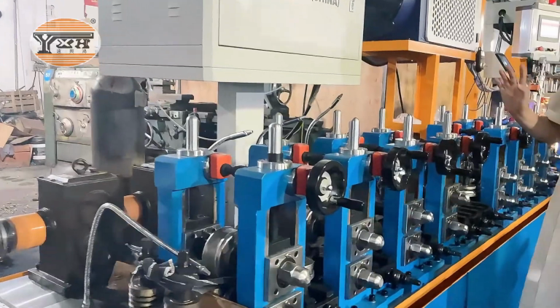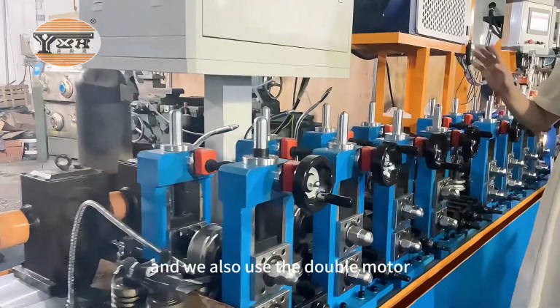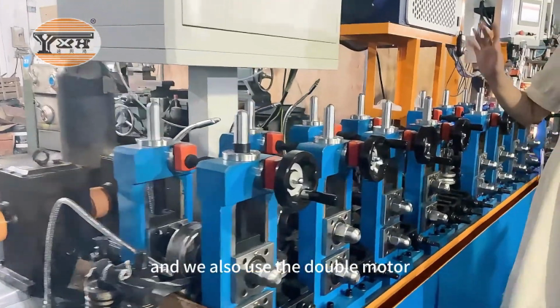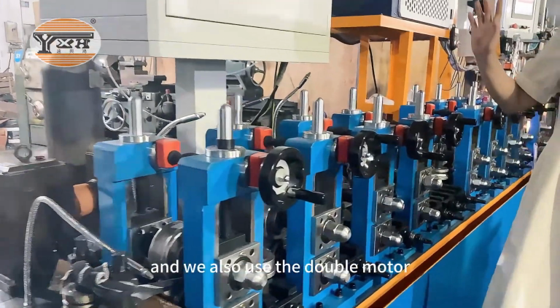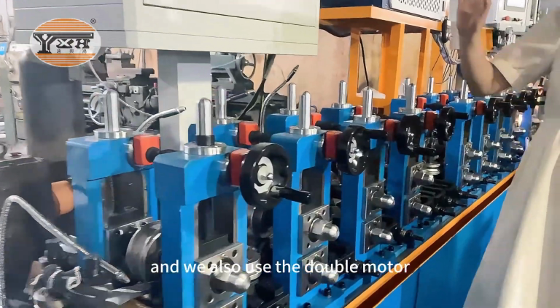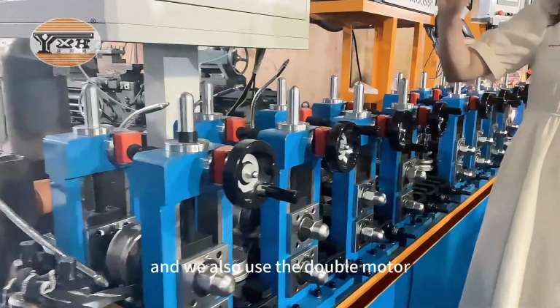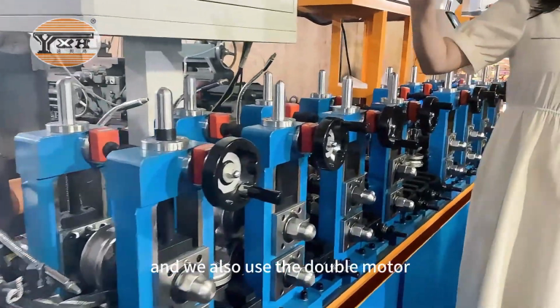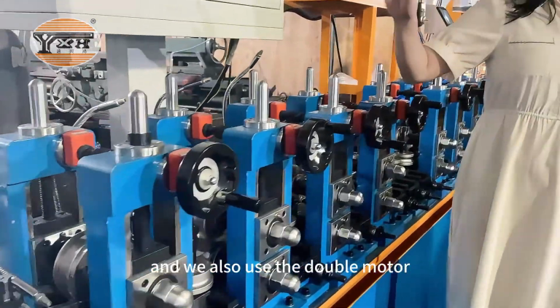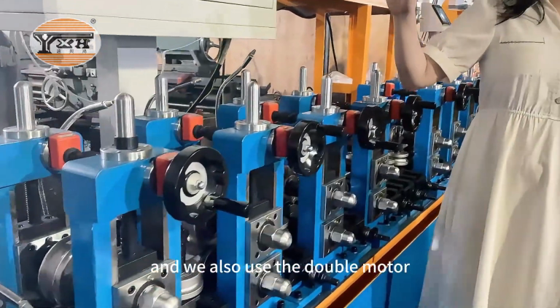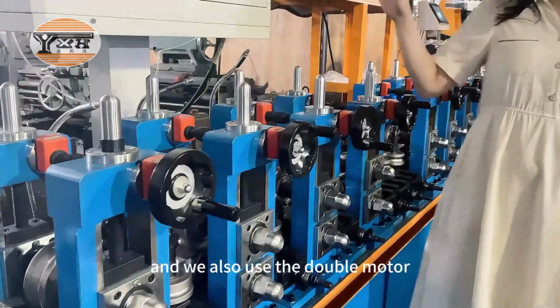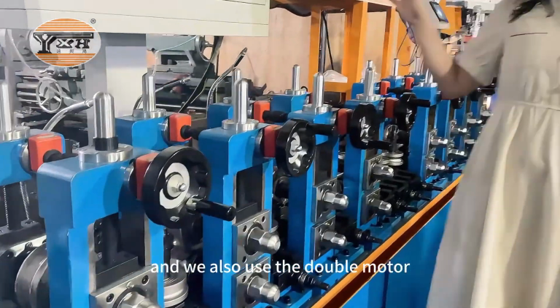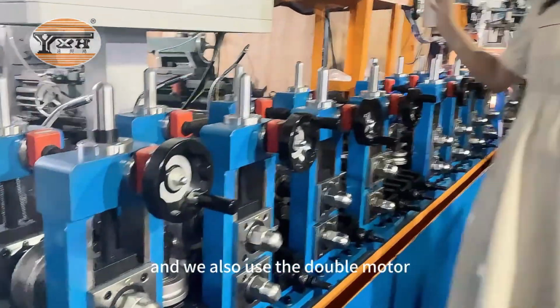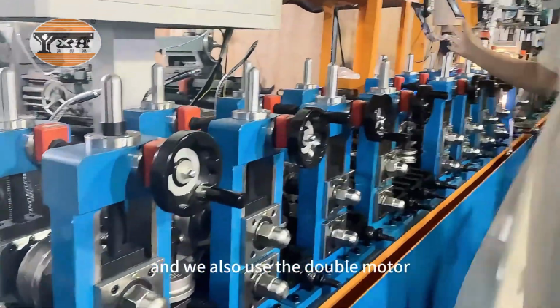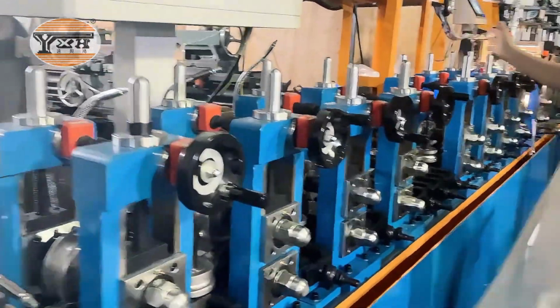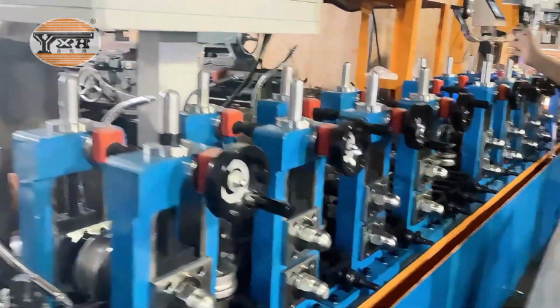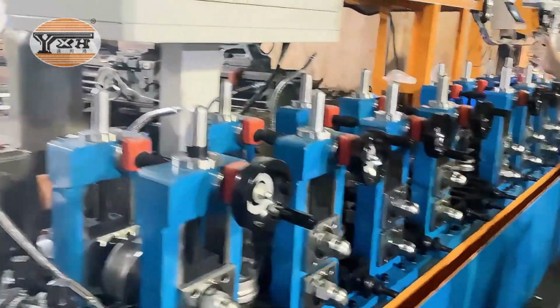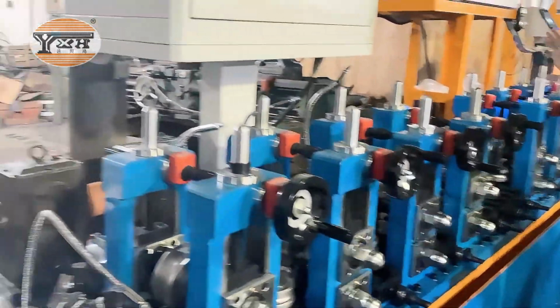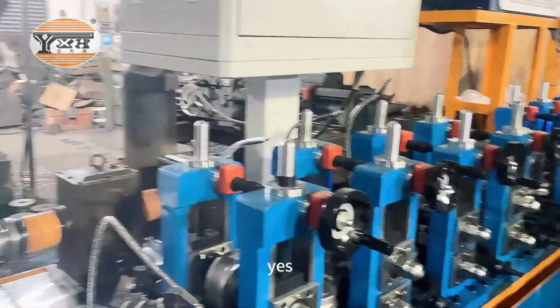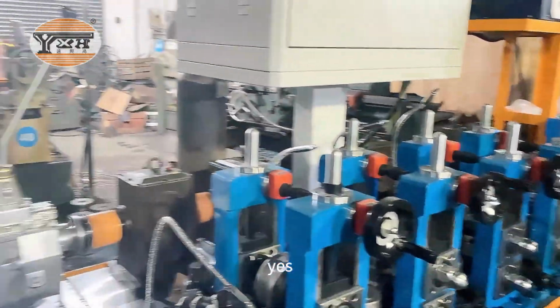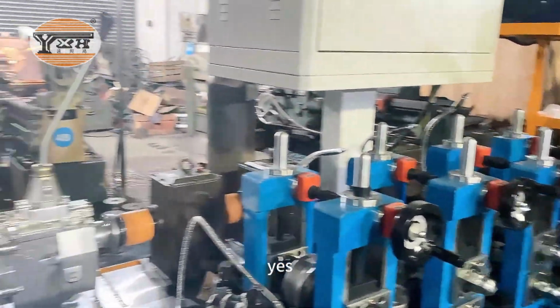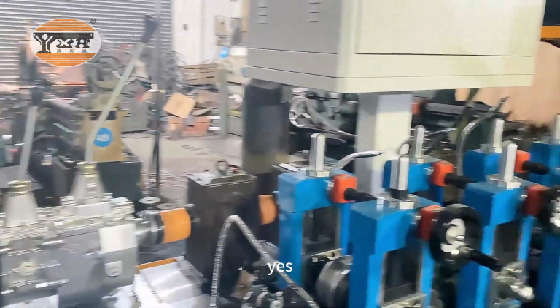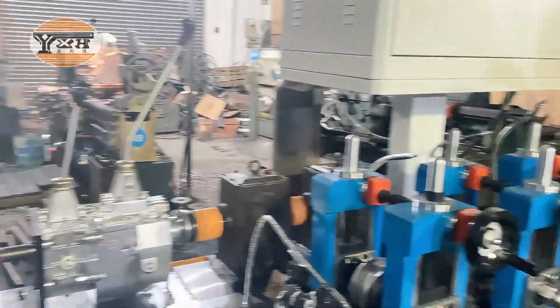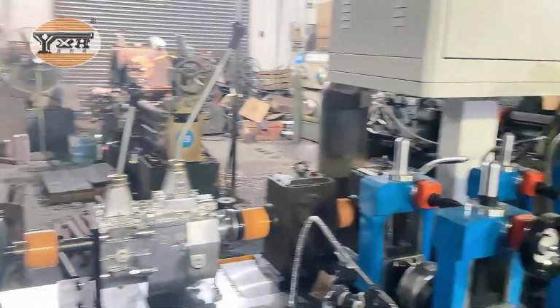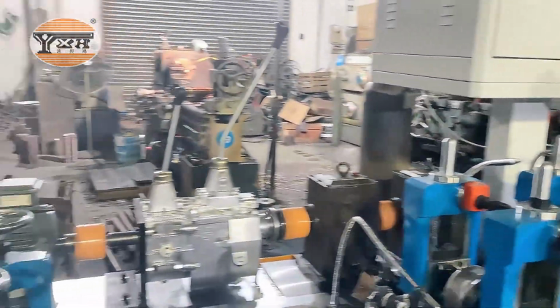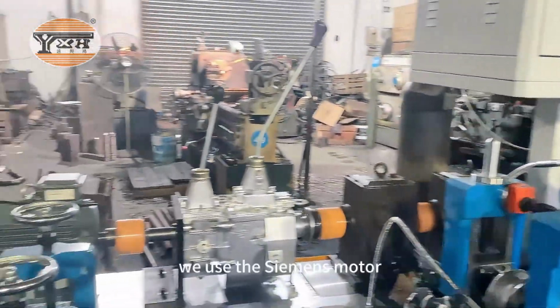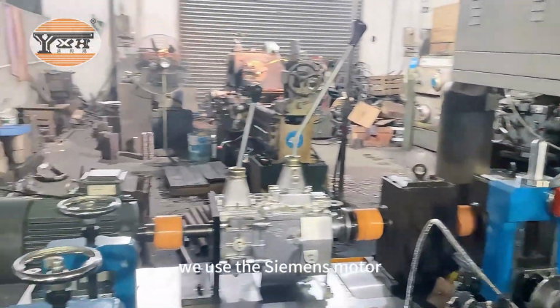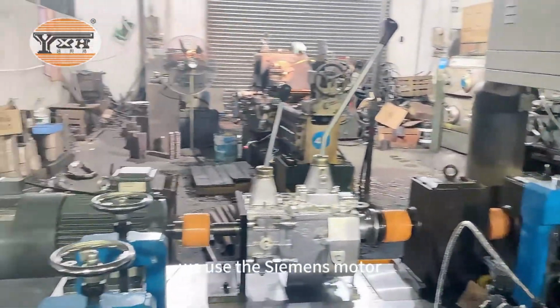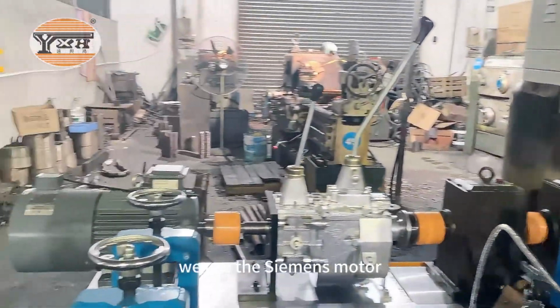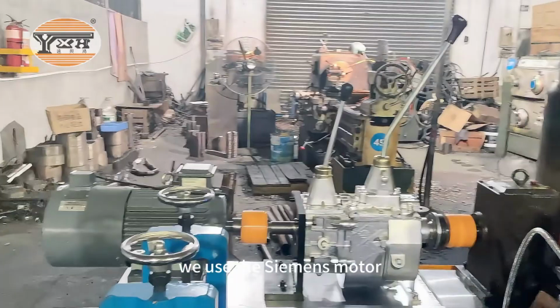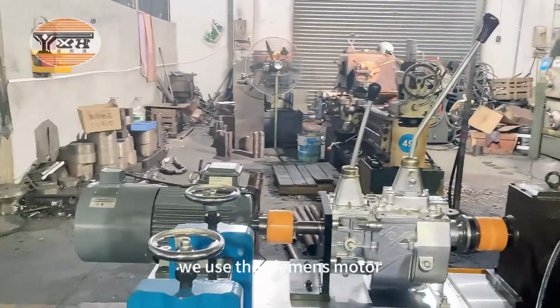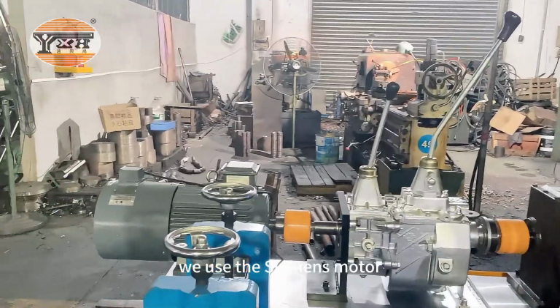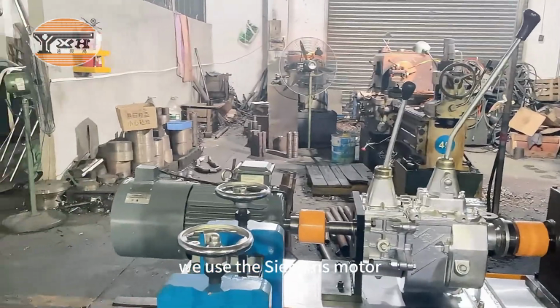We also use the double model. We use the Siemens model.